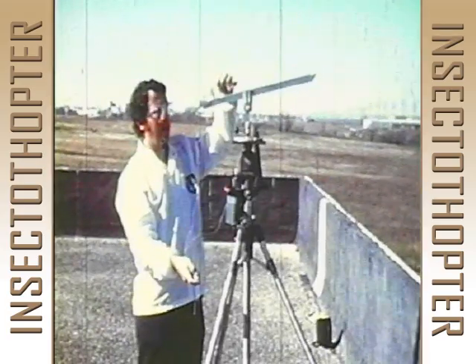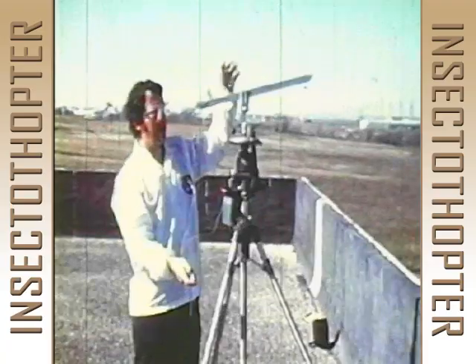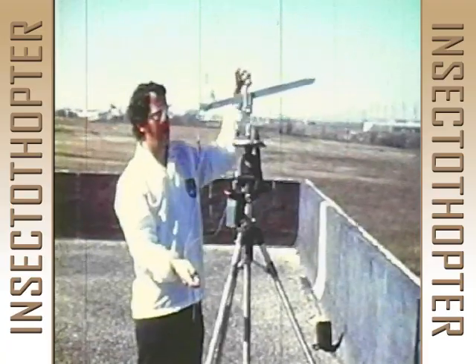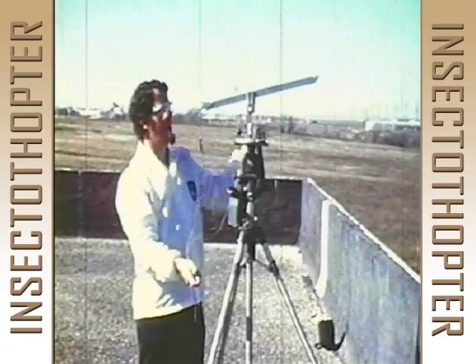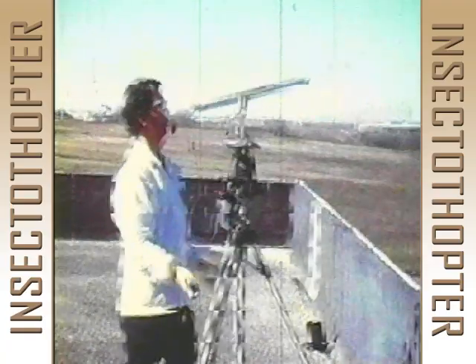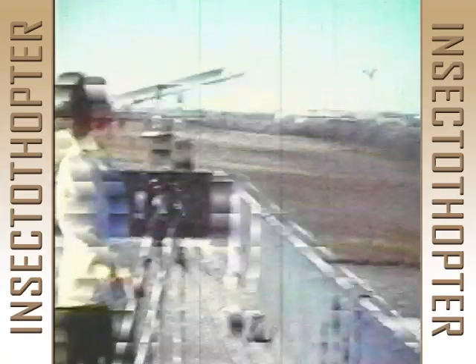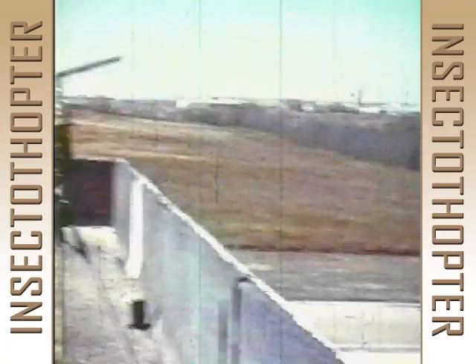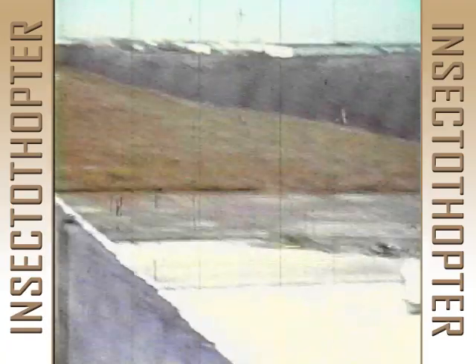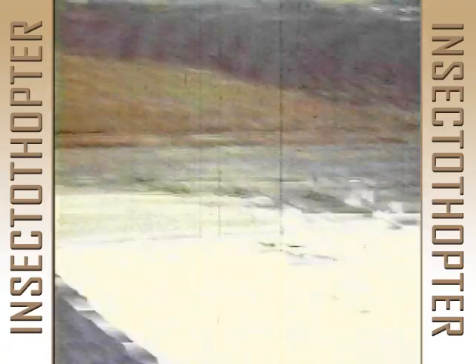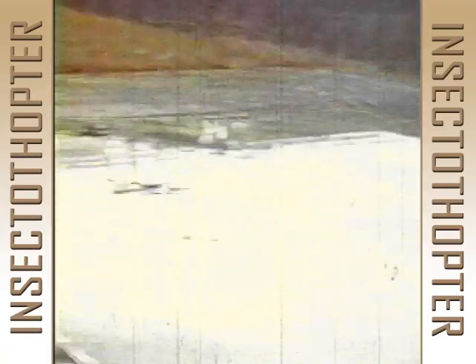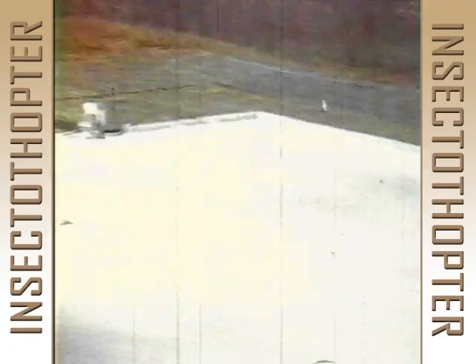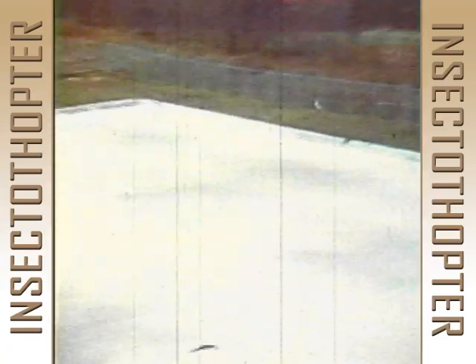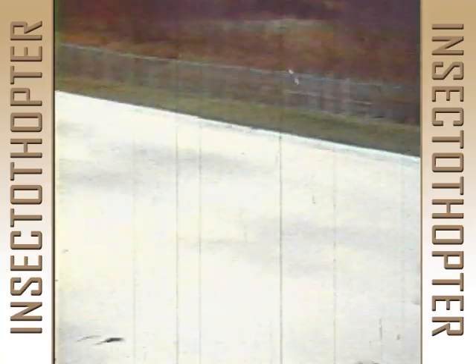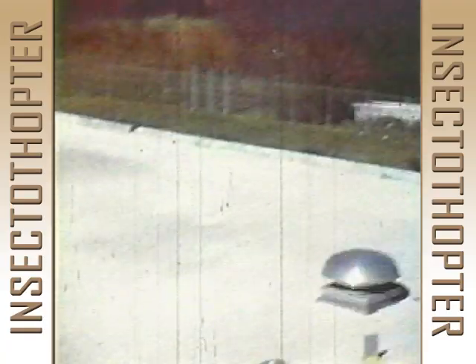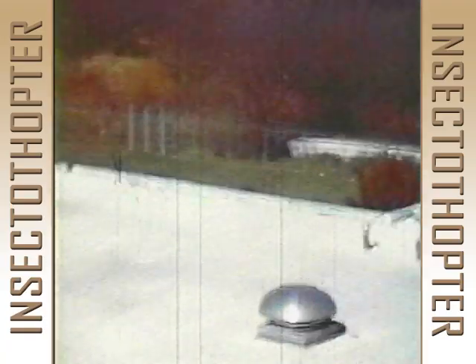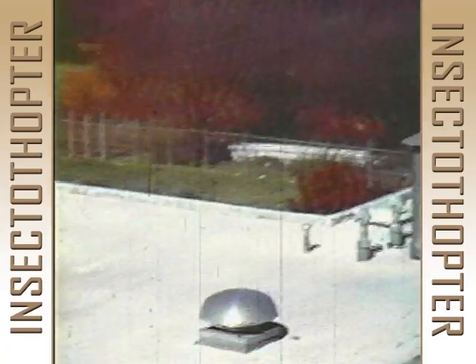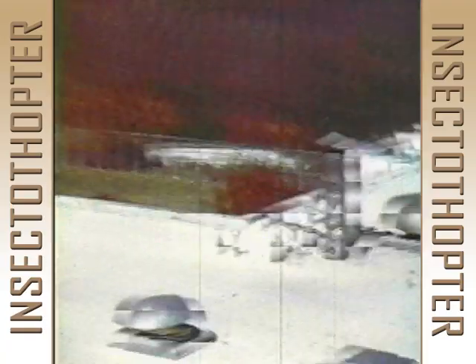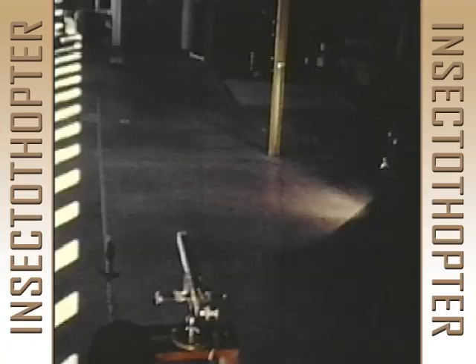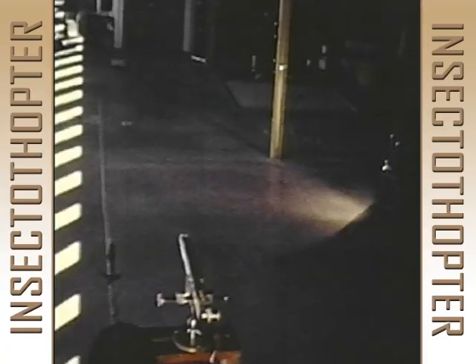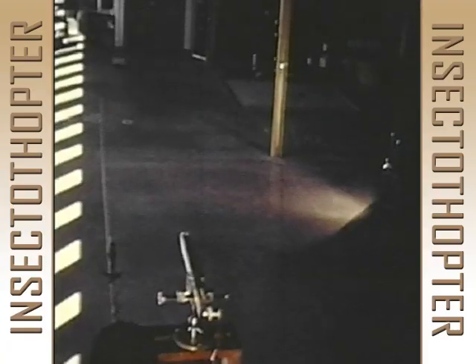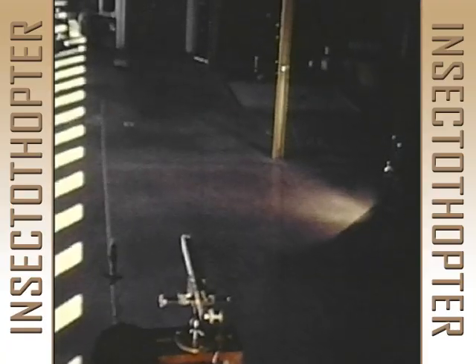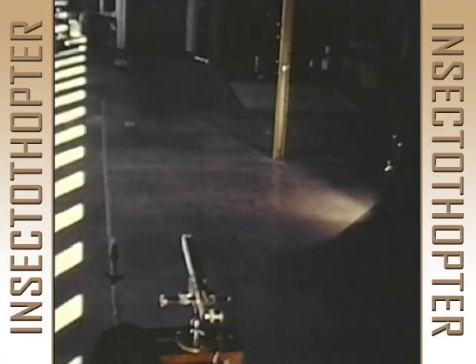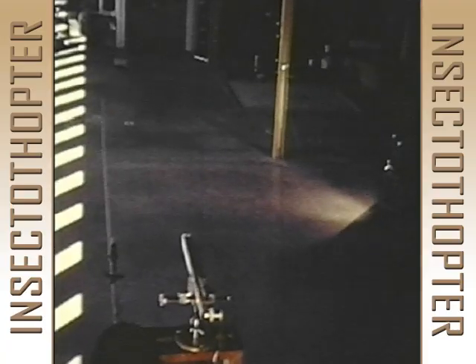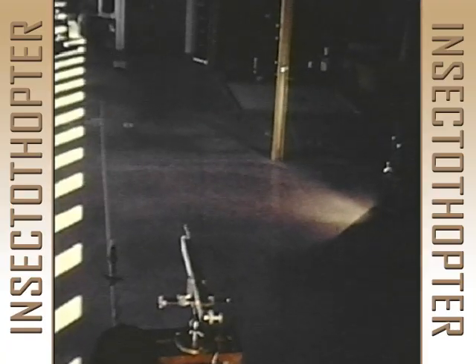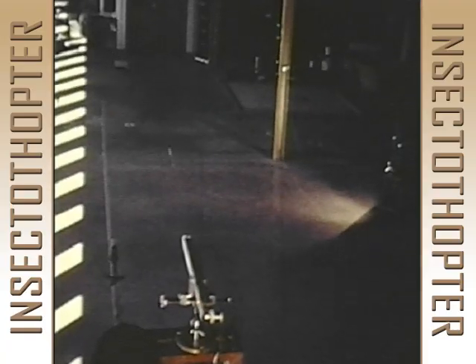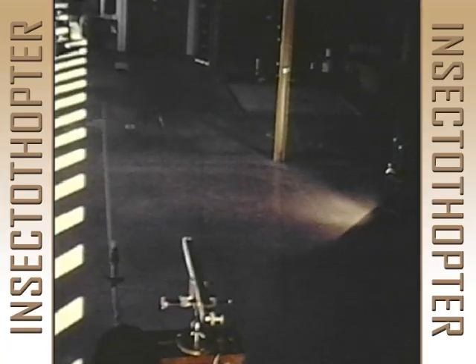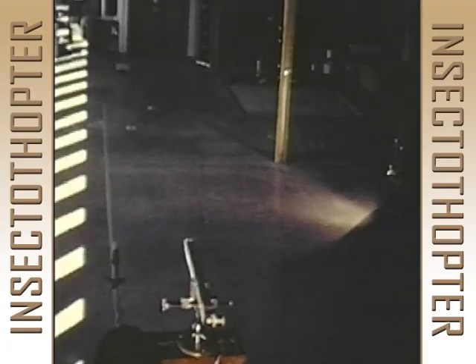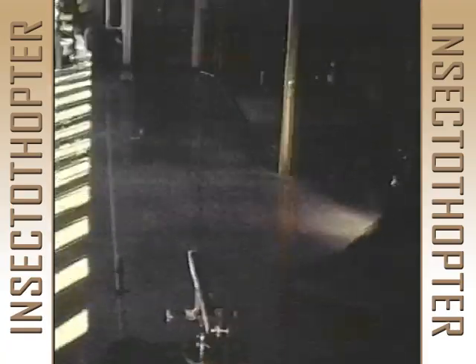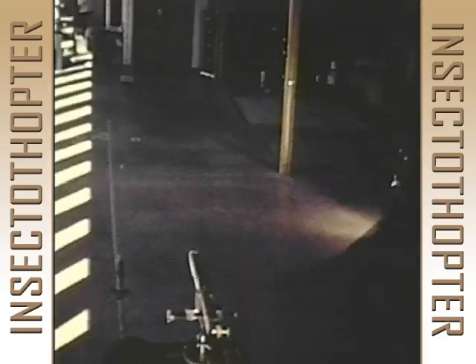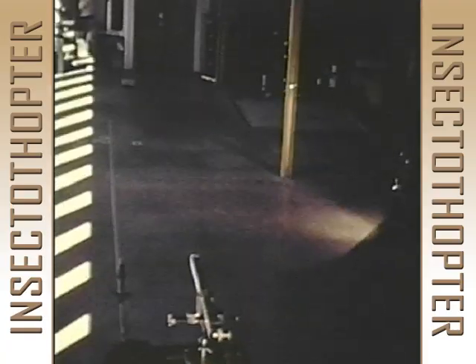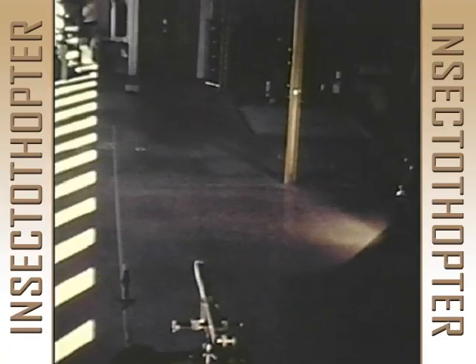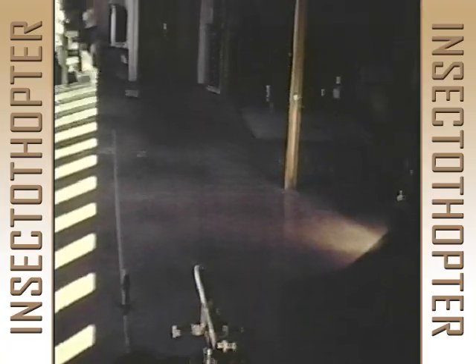But because control in even a slight crosswind proved too difficult to overcome, the Insectothopter never became operational.